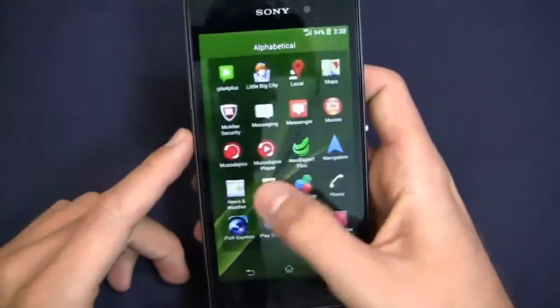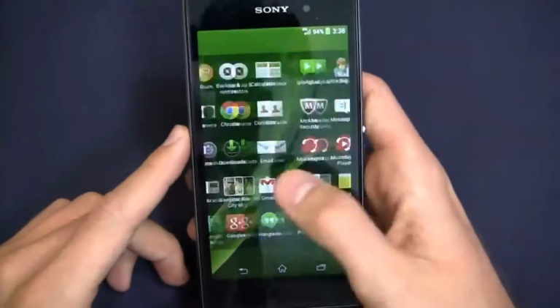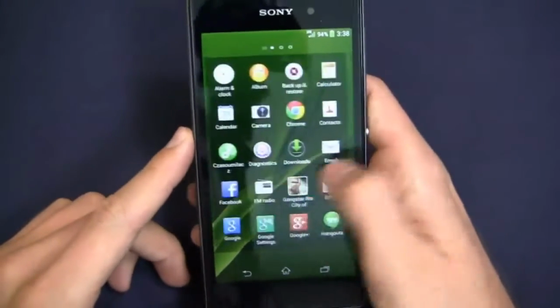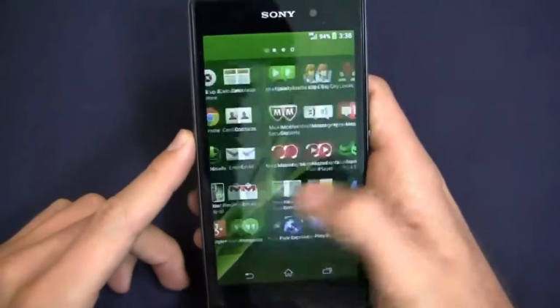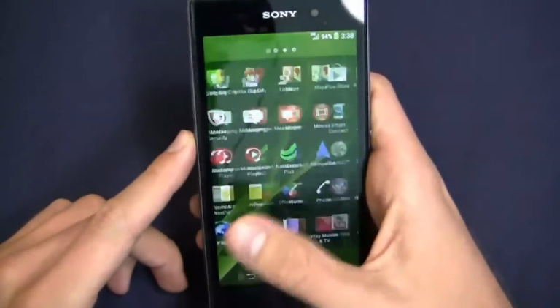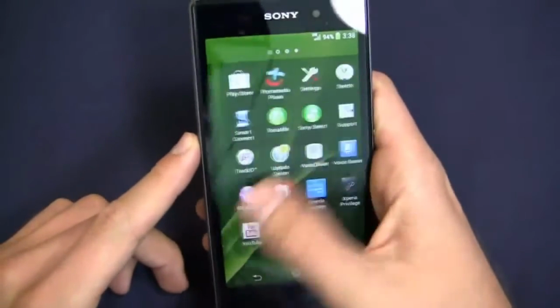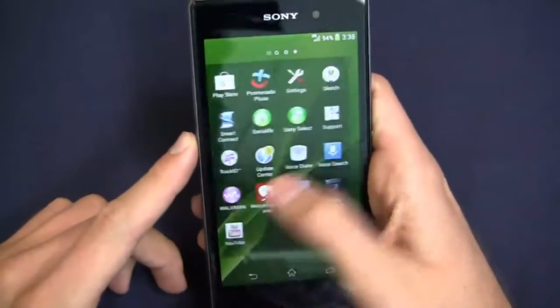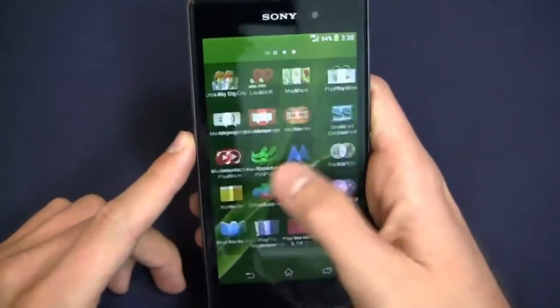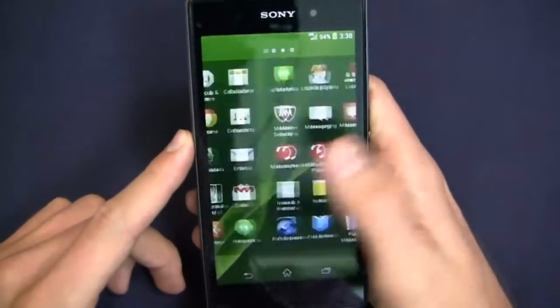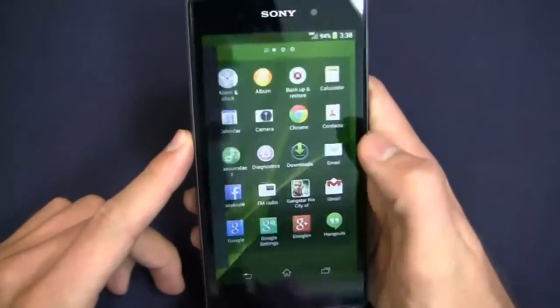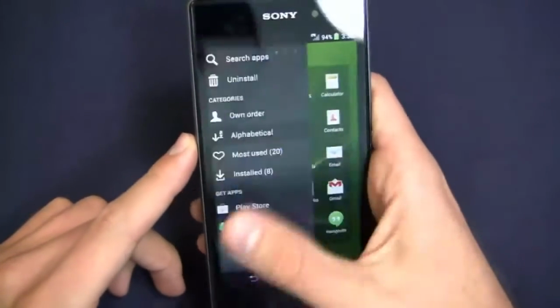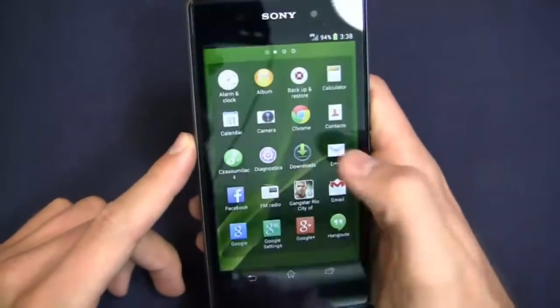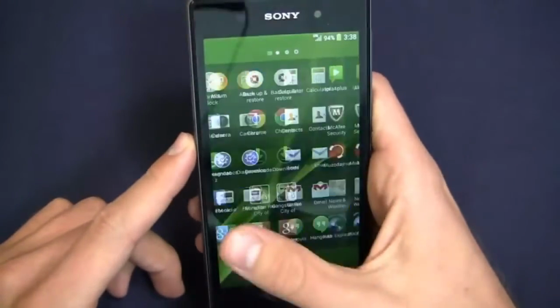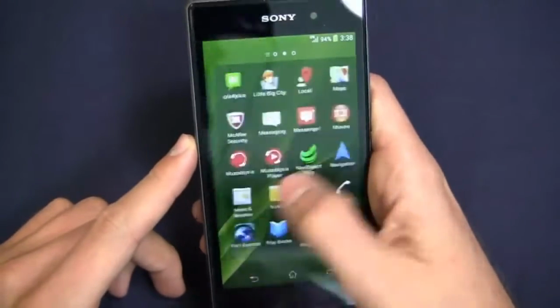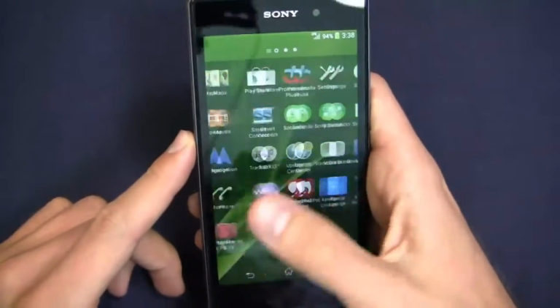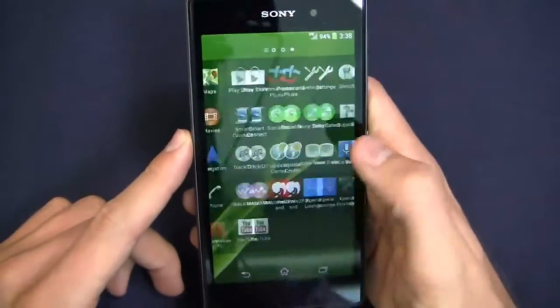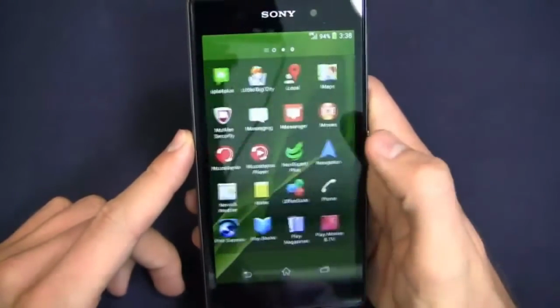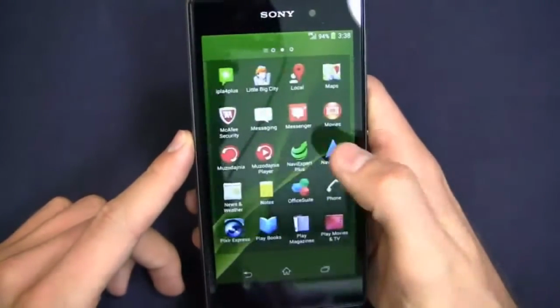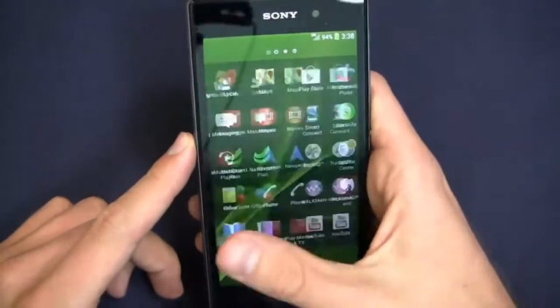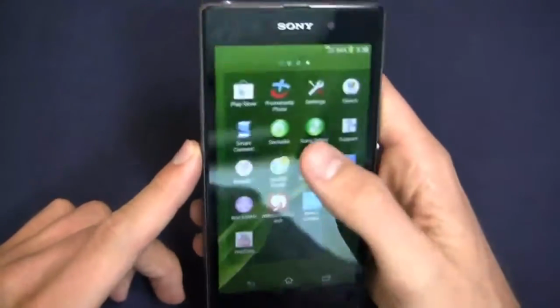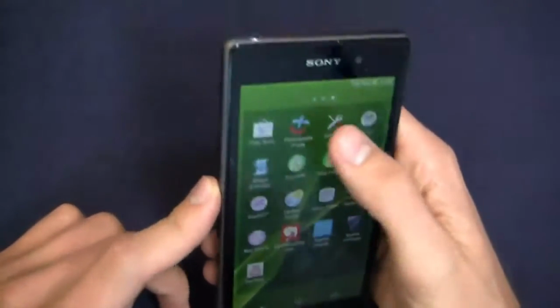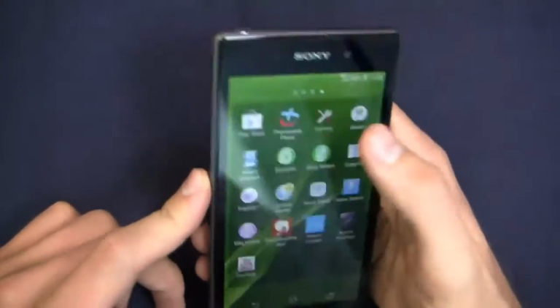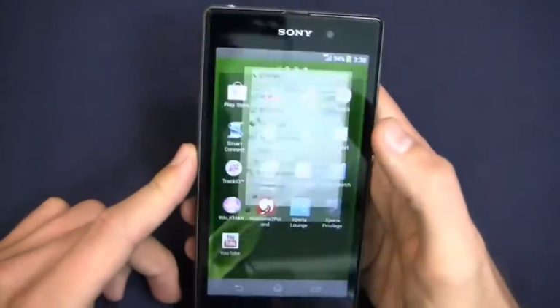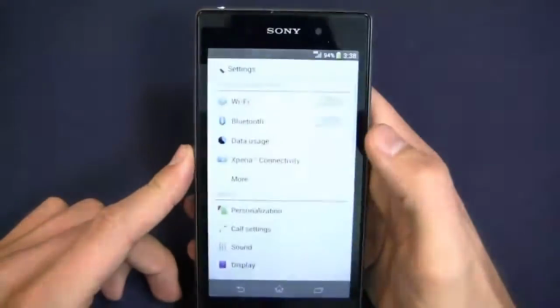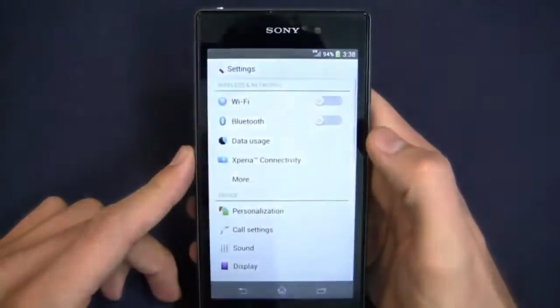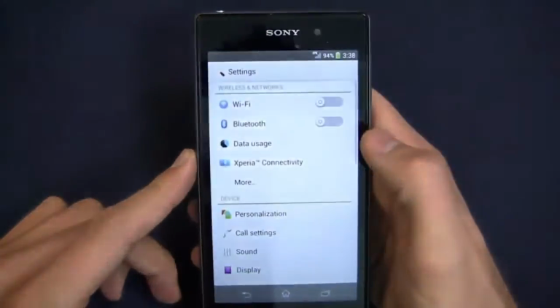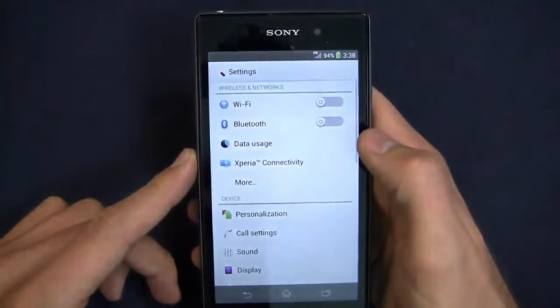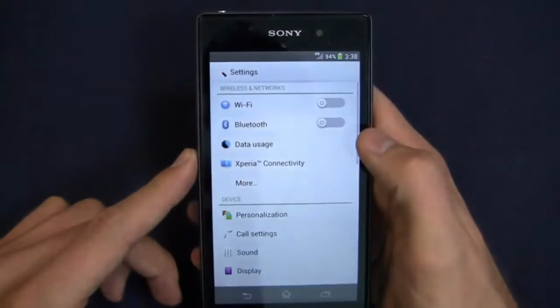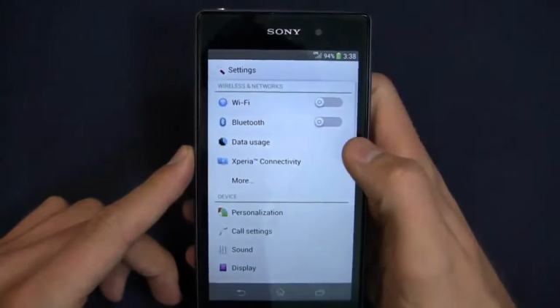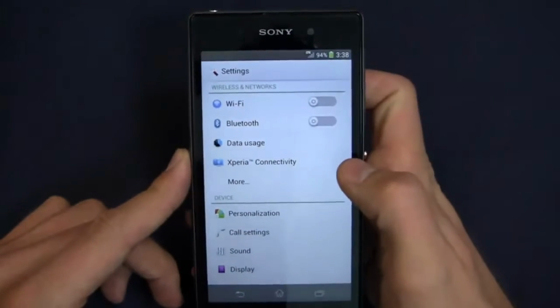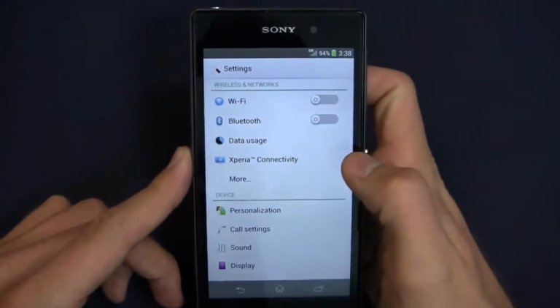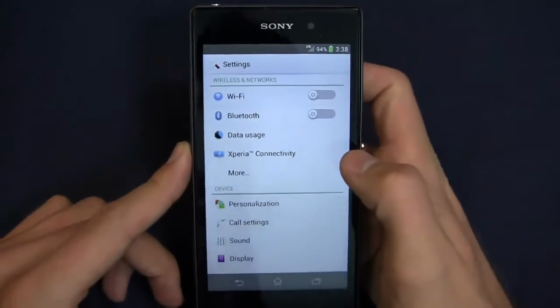Now the user interface — I just called it Timescape, and it's not called Timescape anymore, but old habits die hard. It runs really quickly on this device.